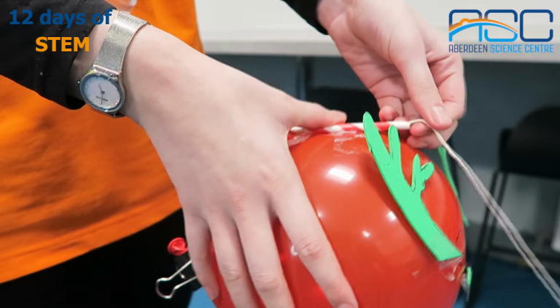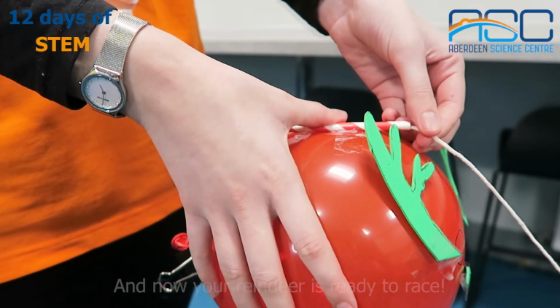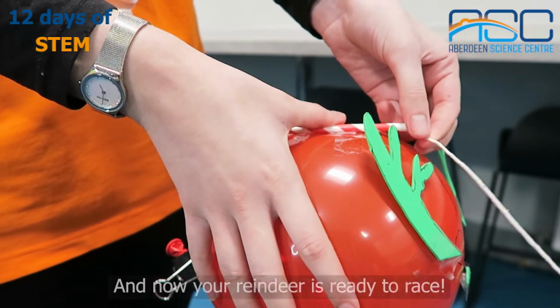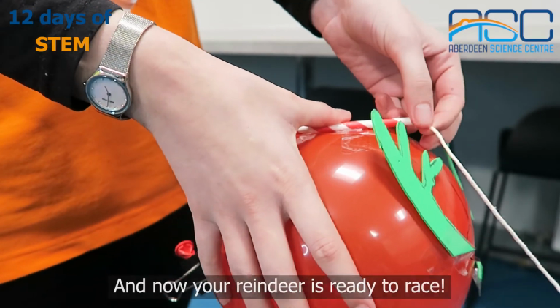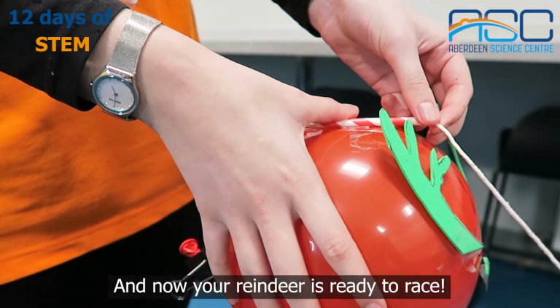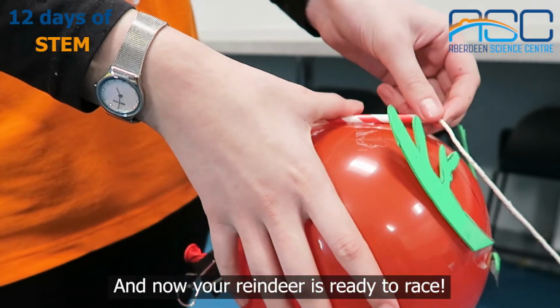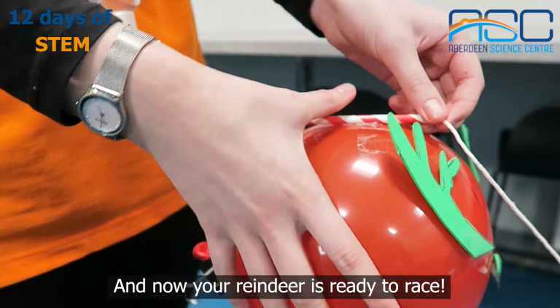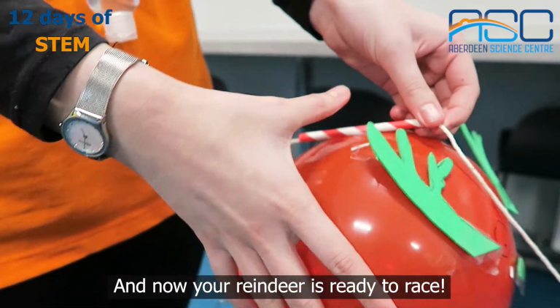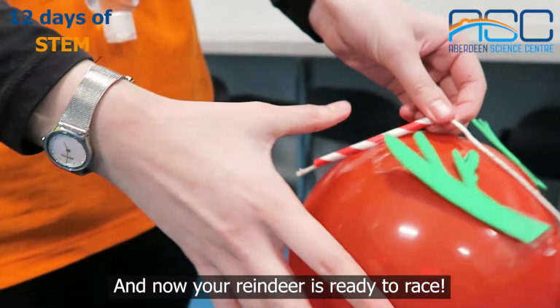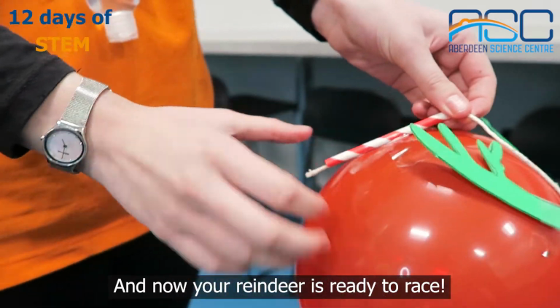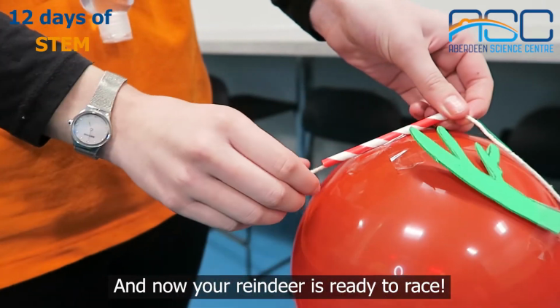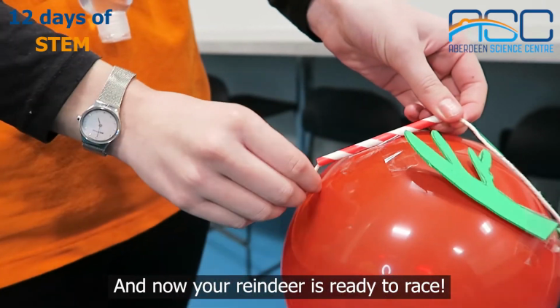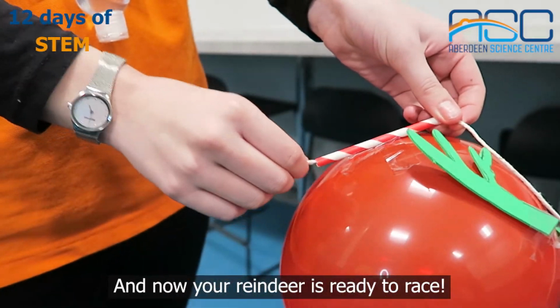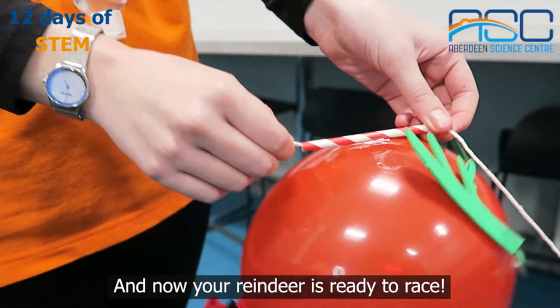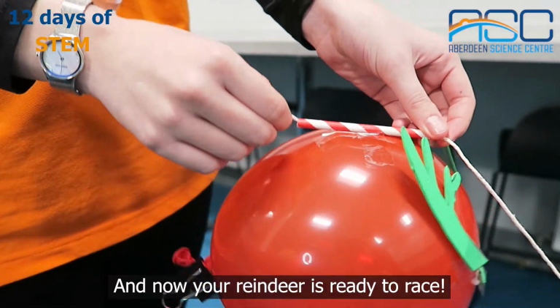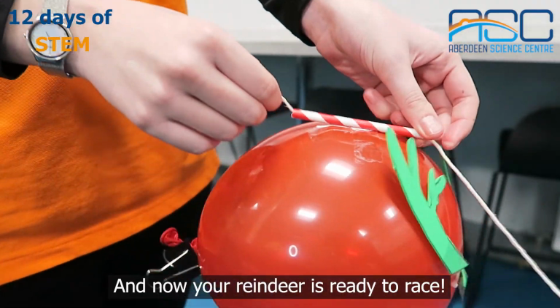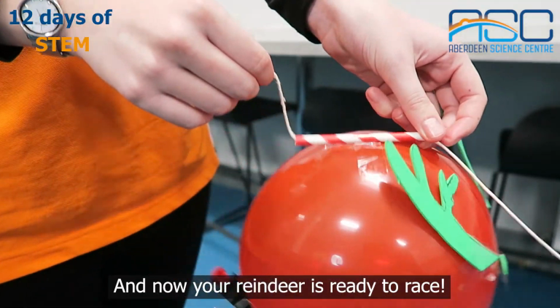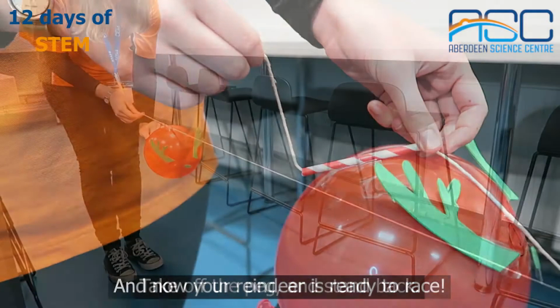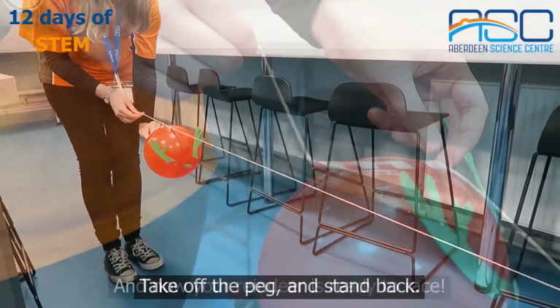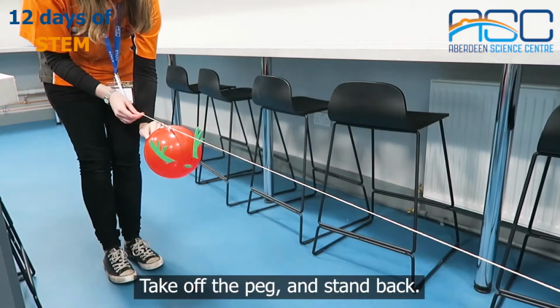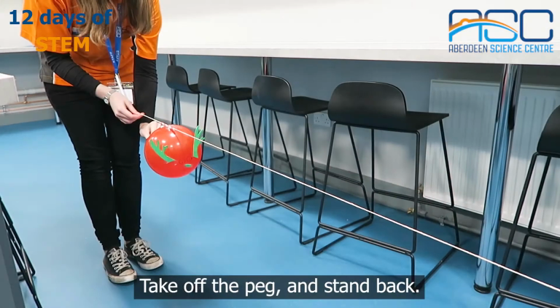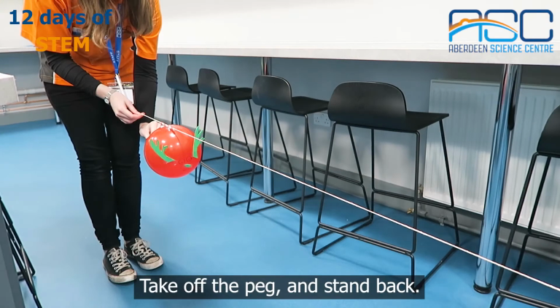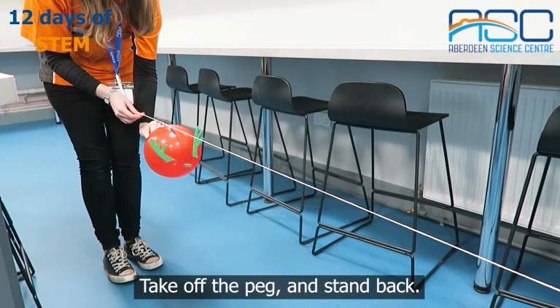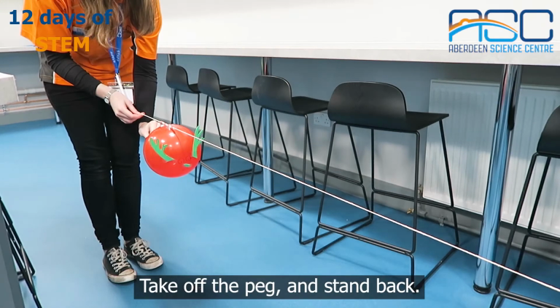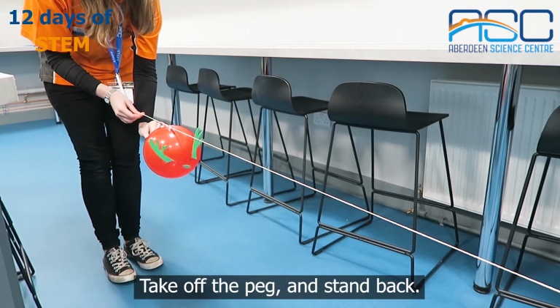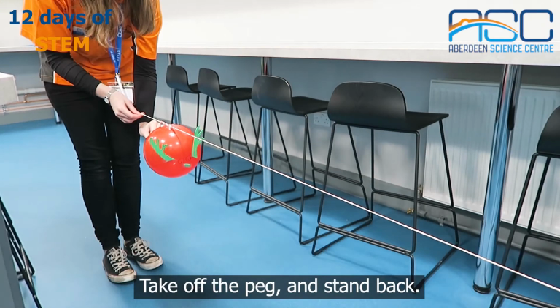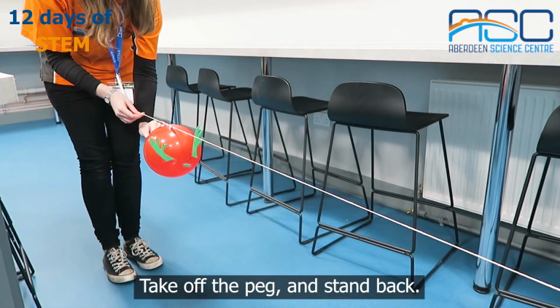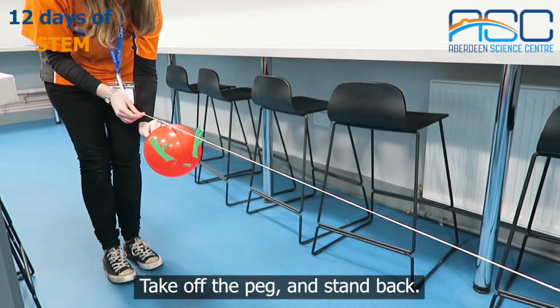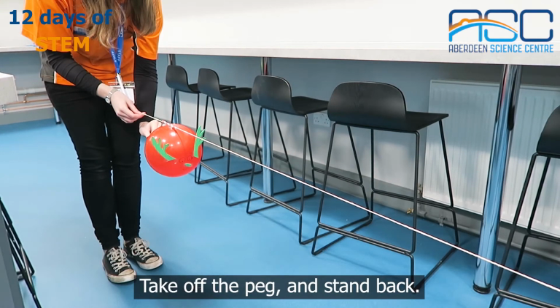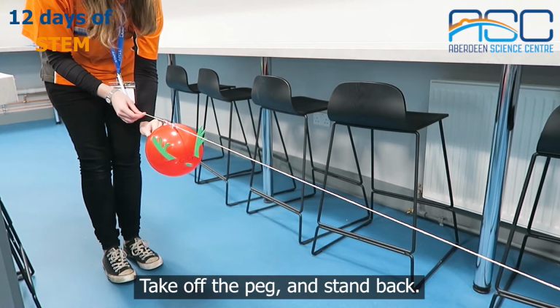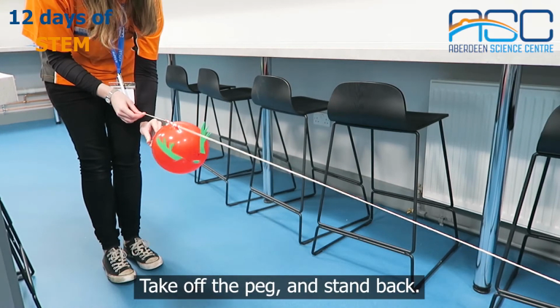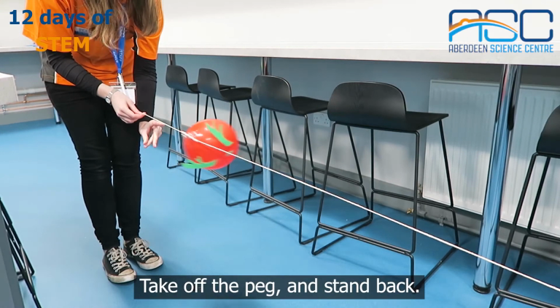And now your reindeer is ready to race. Take off the peg and stand back.